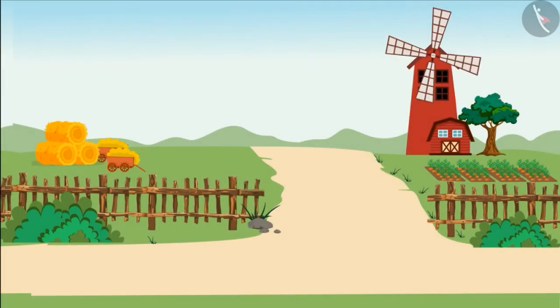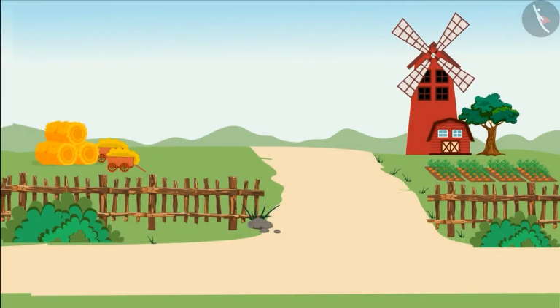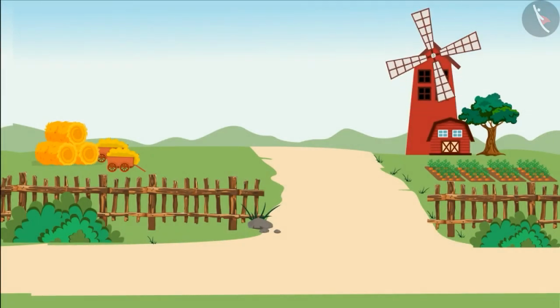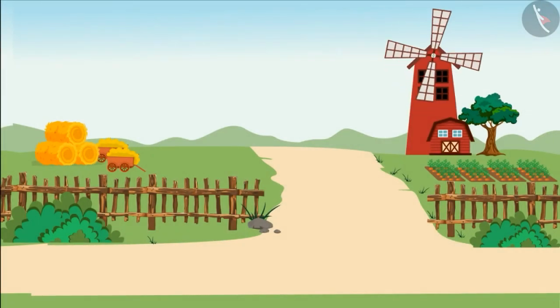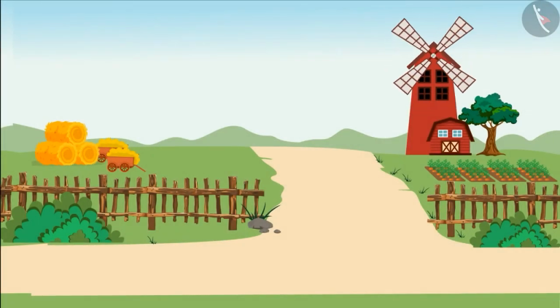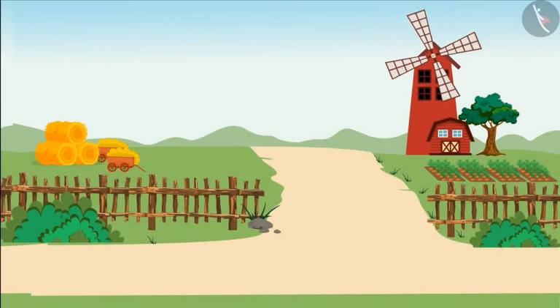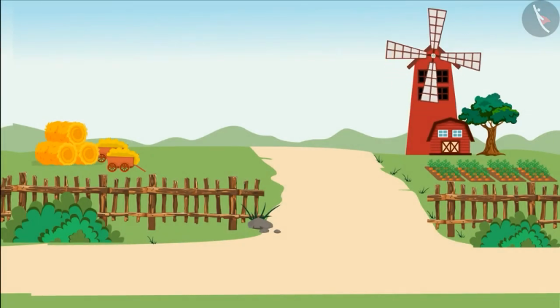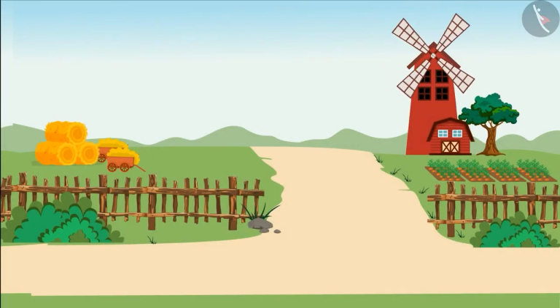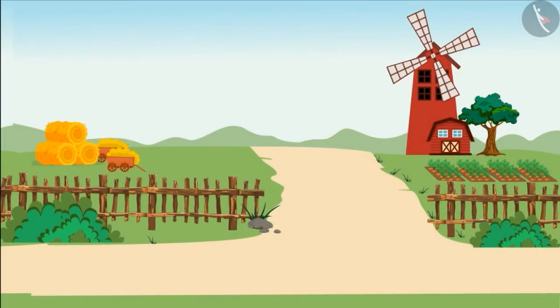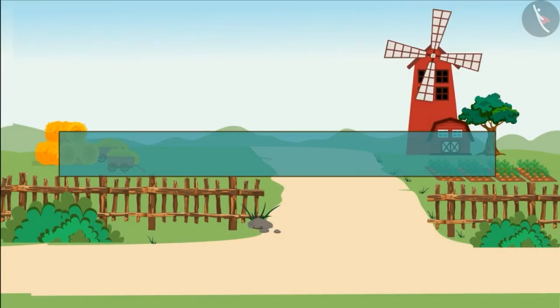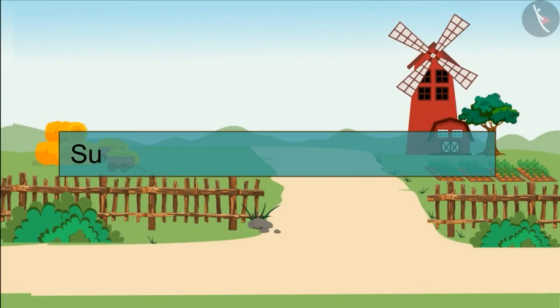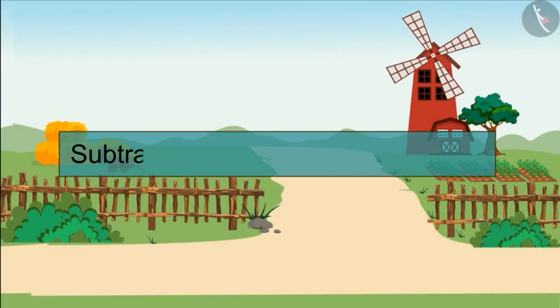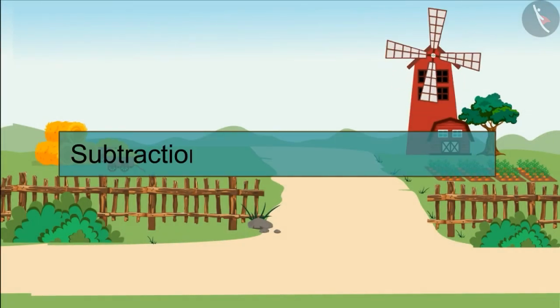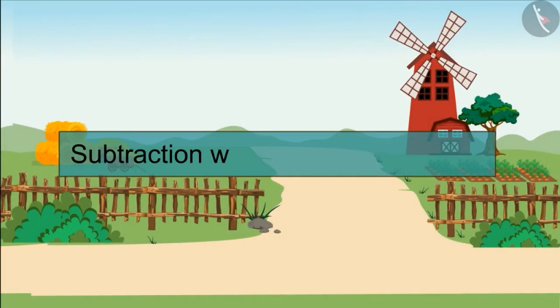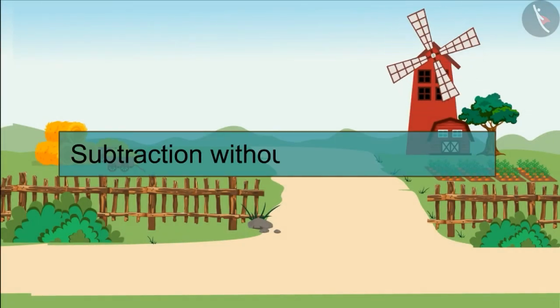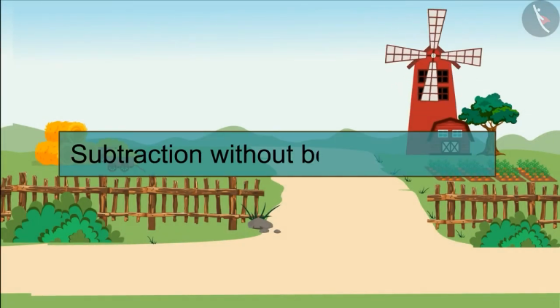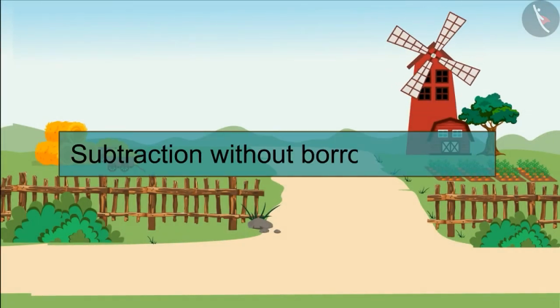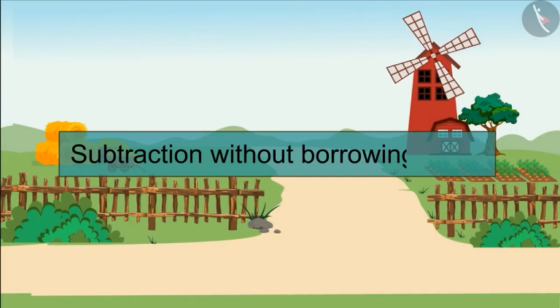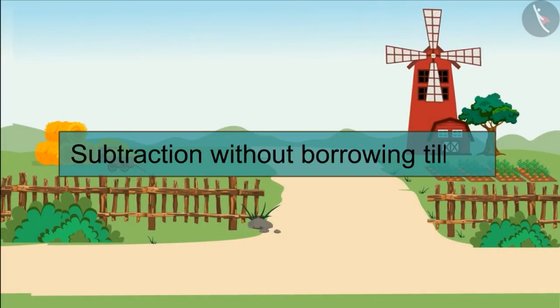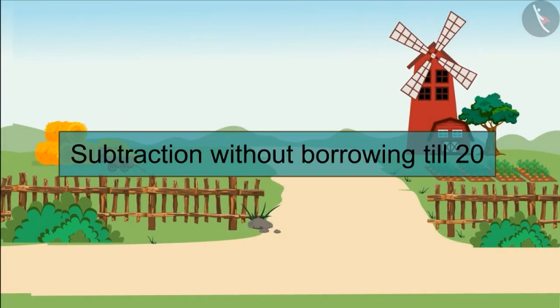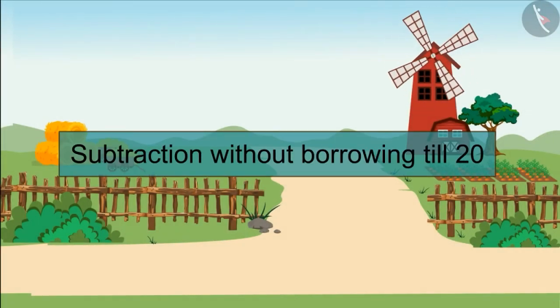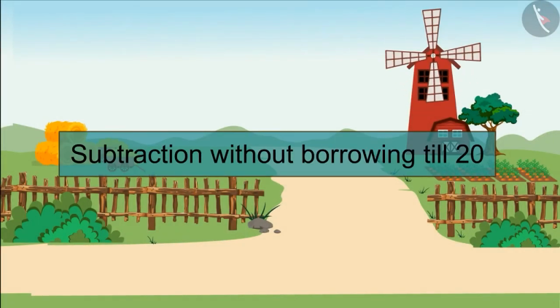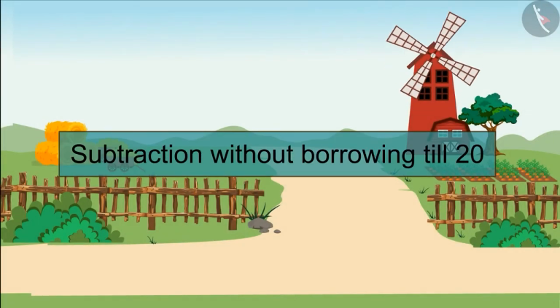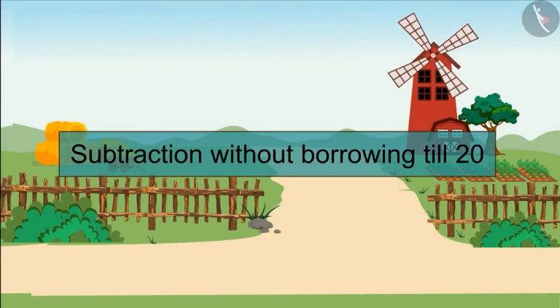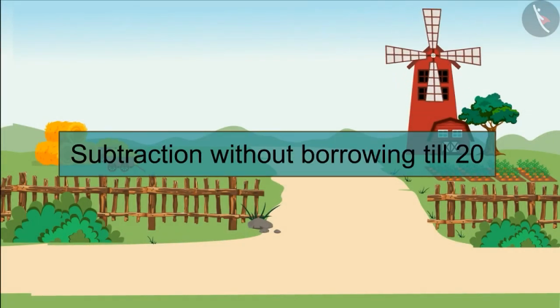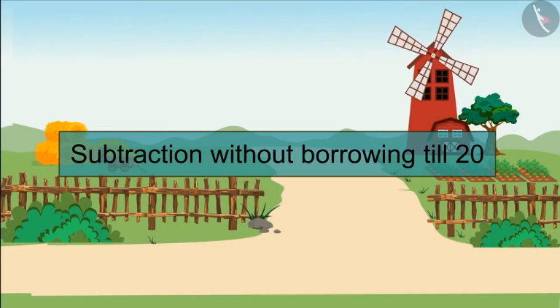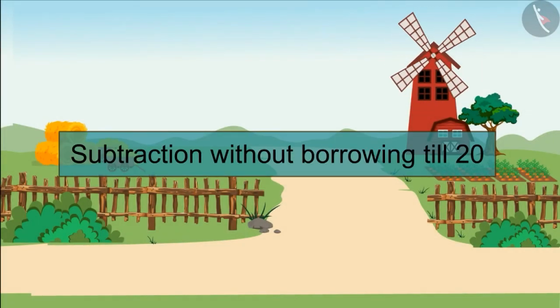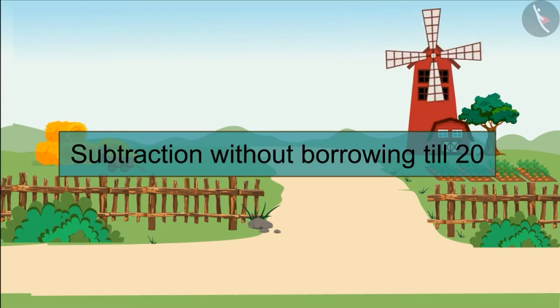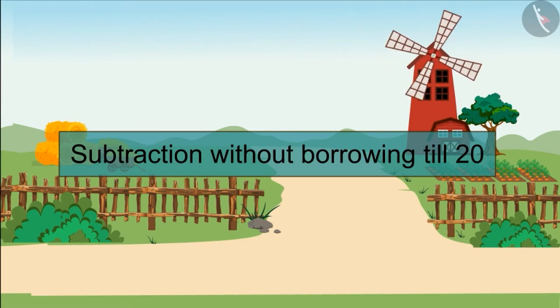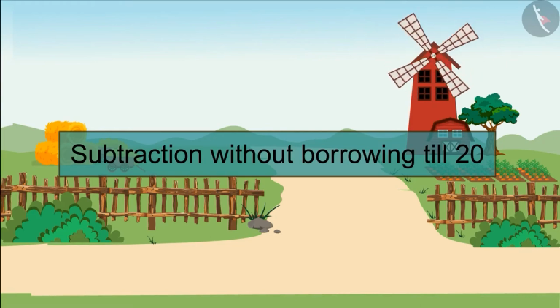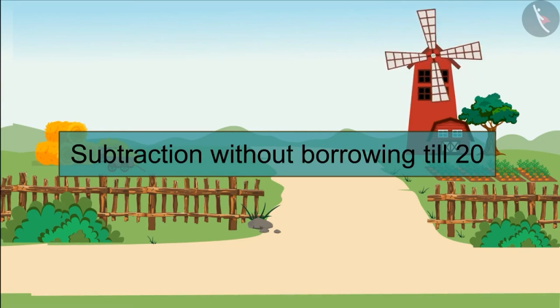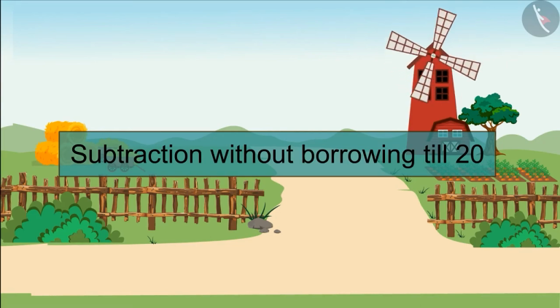Welcome children. Today we will learn subtraction without borrowing till 20.